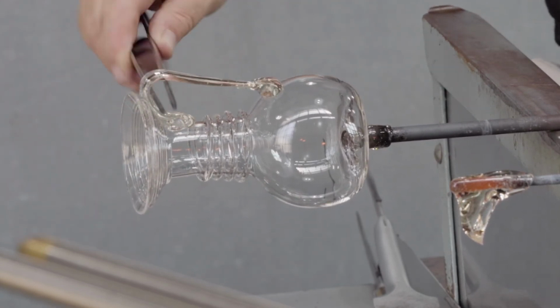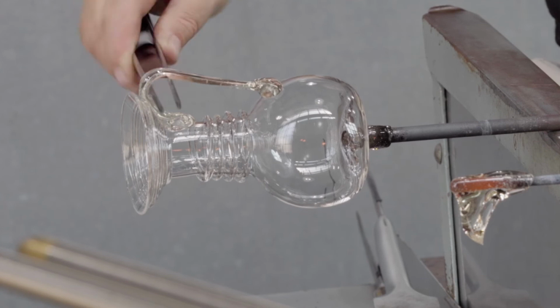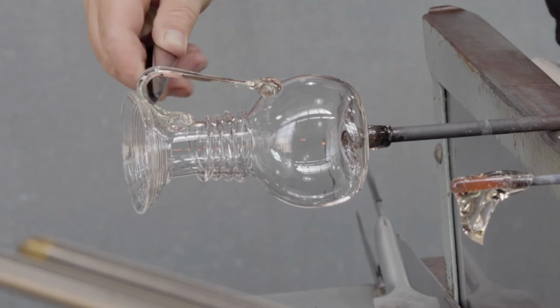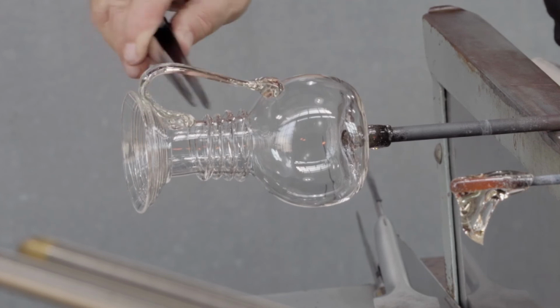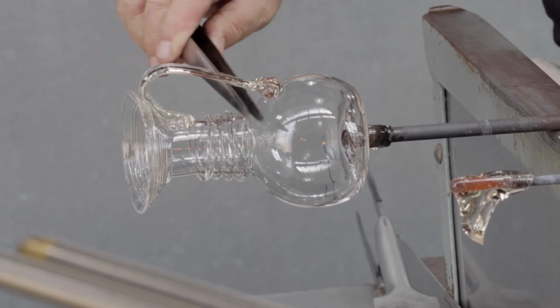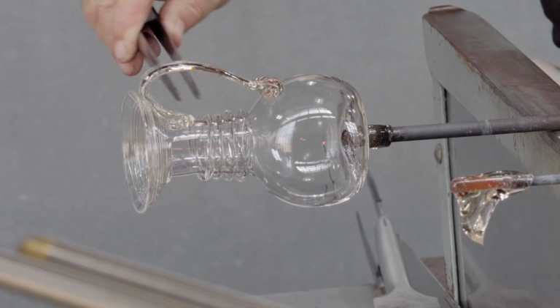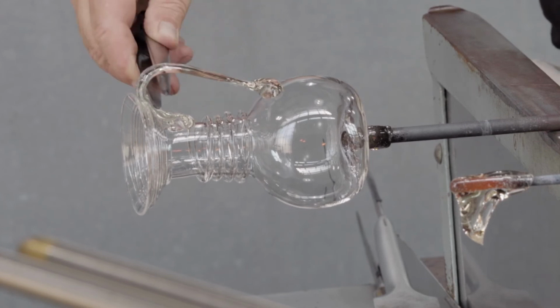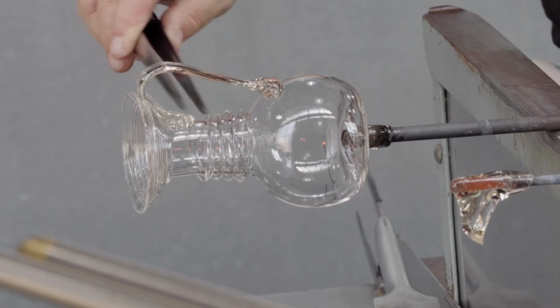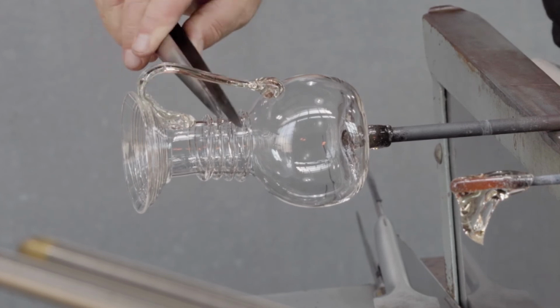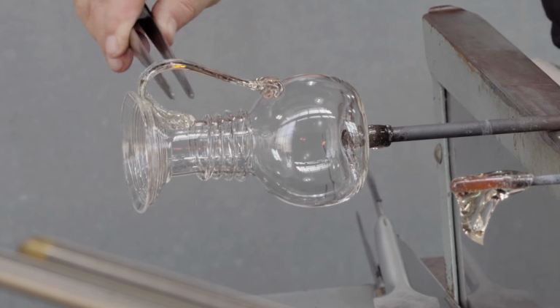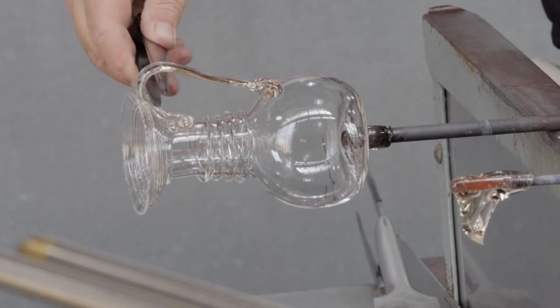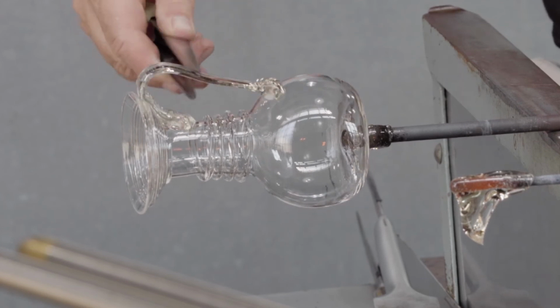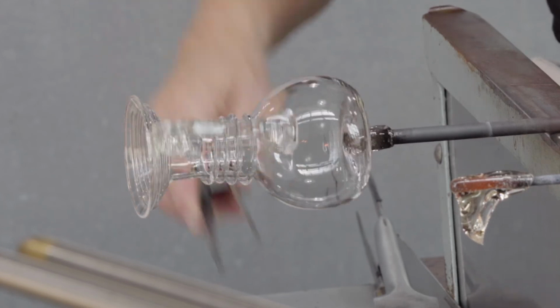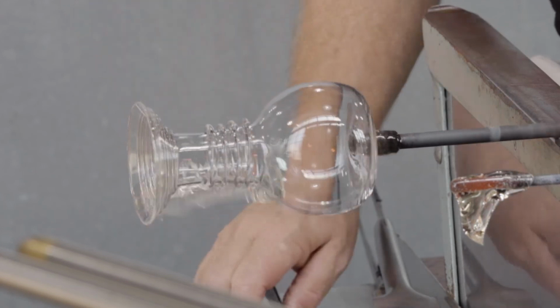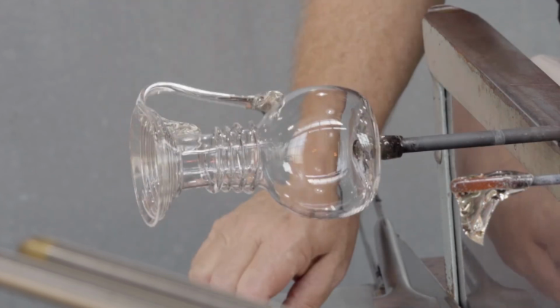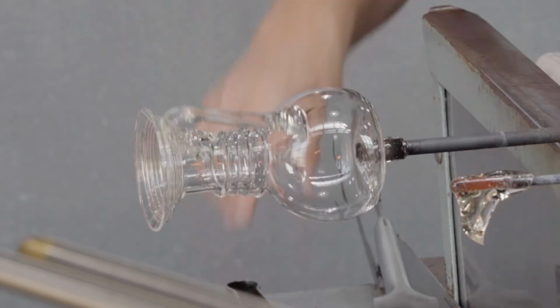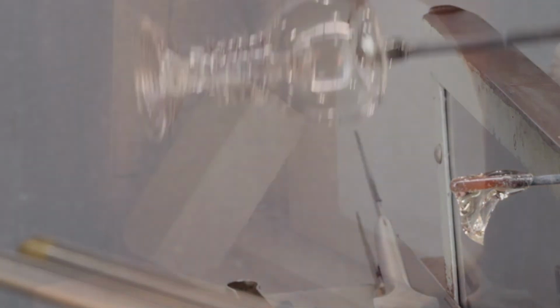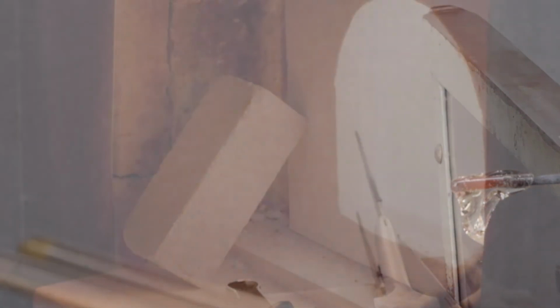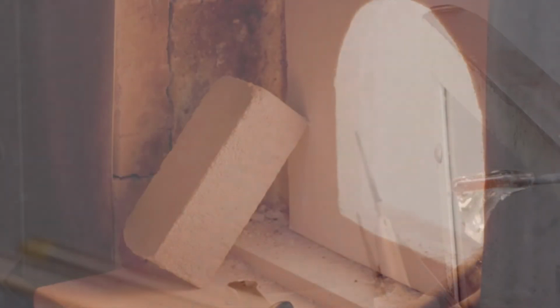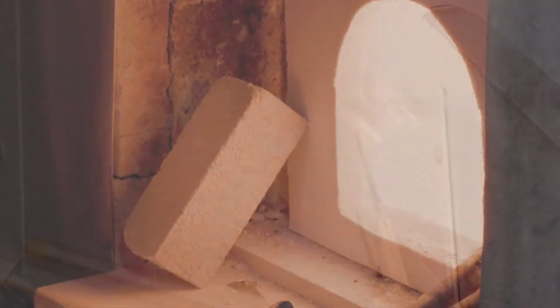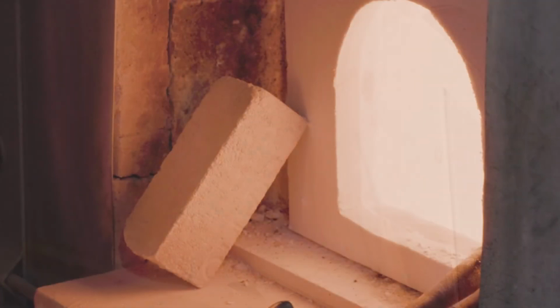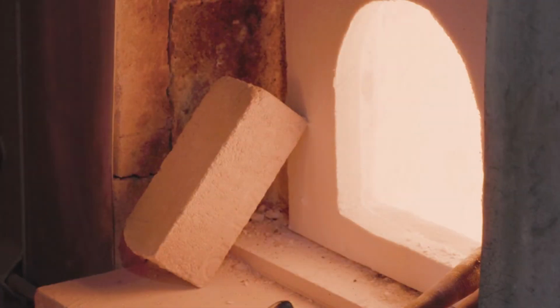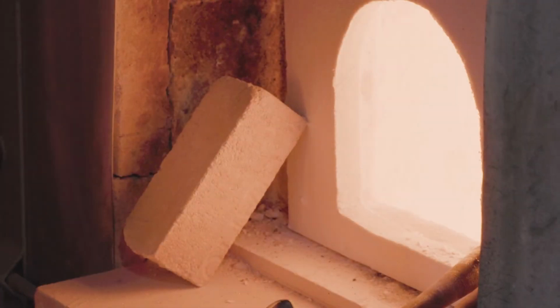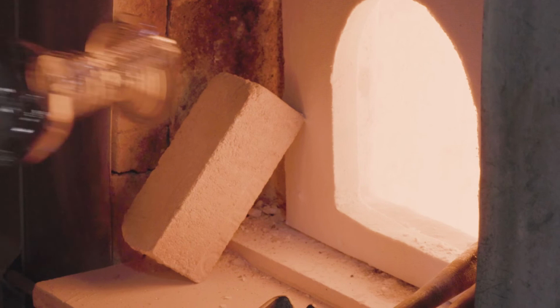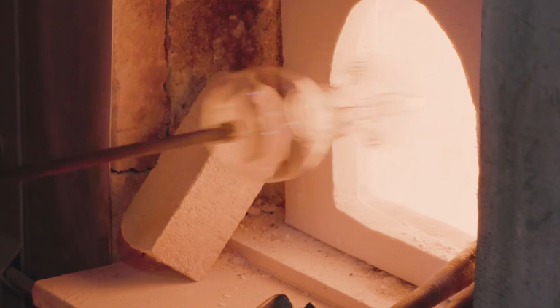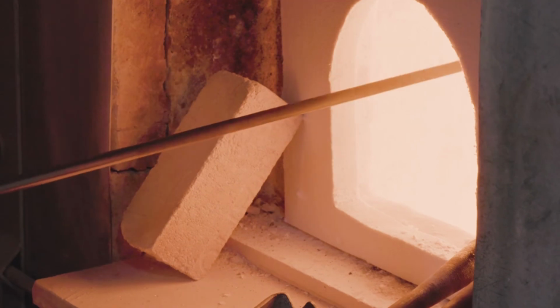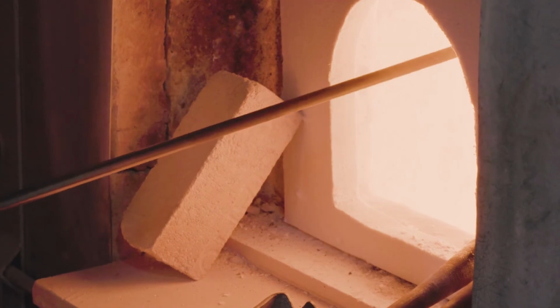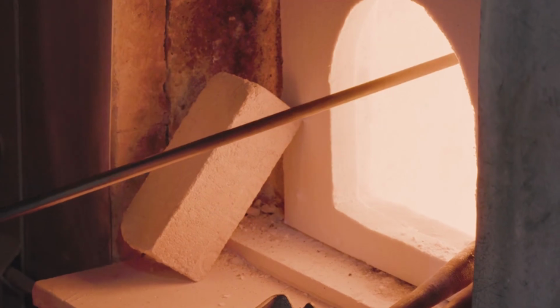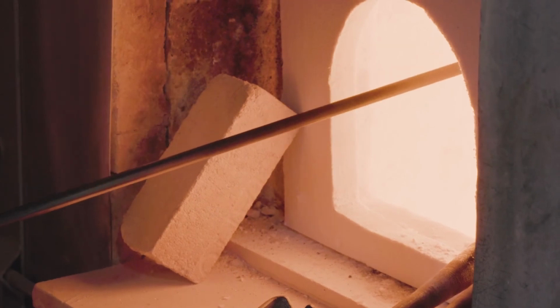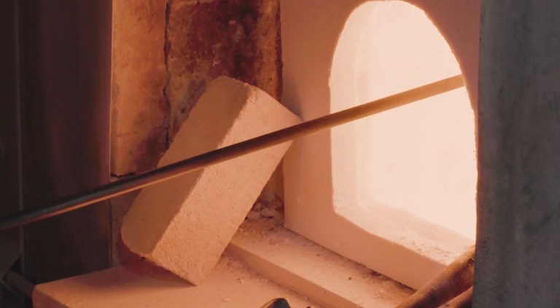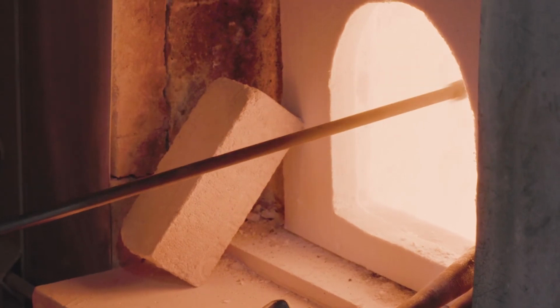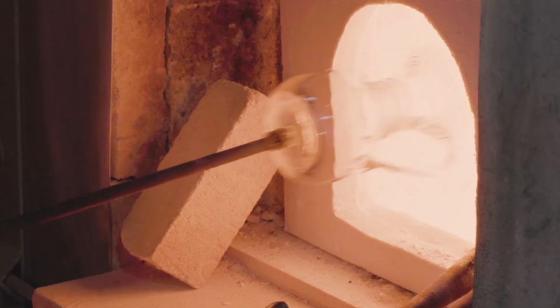It's essential to flash the vessel thoroughly so that the trails and the vessel body are the same temperature.